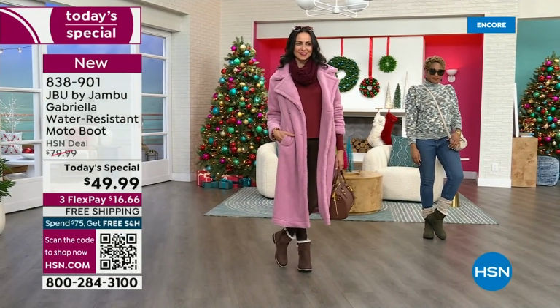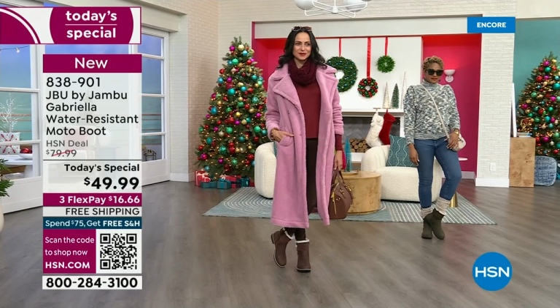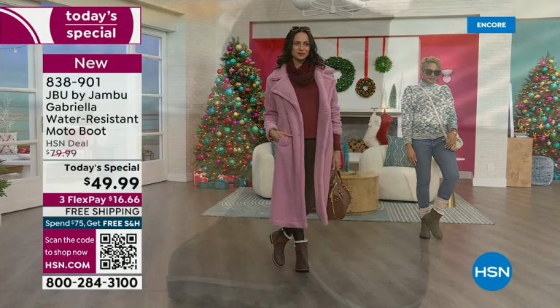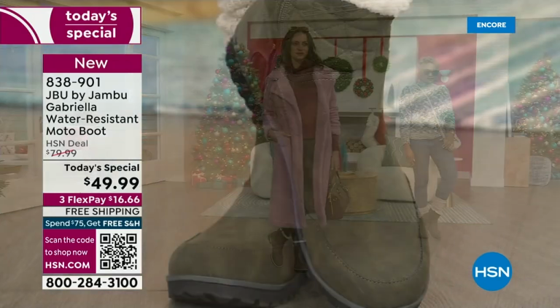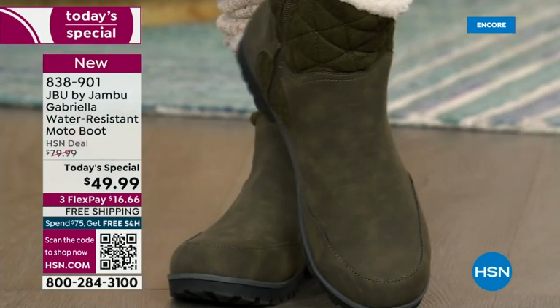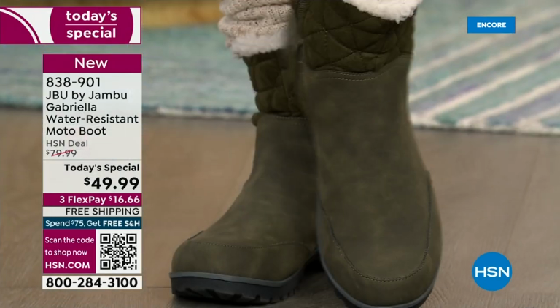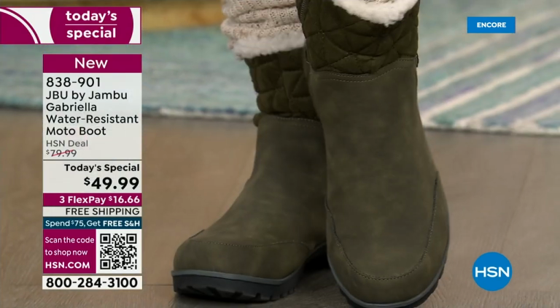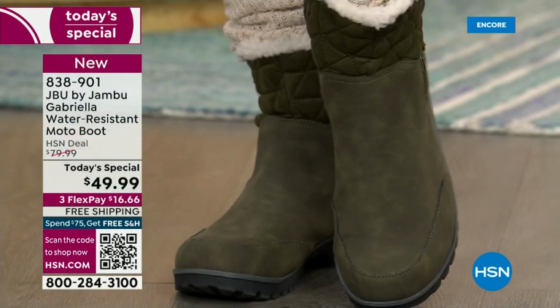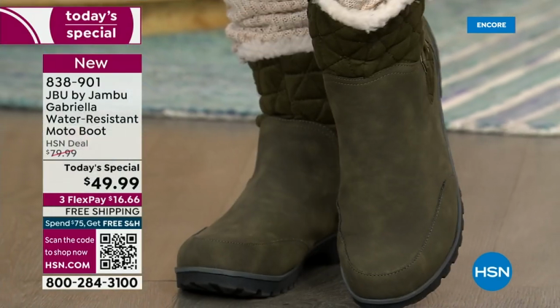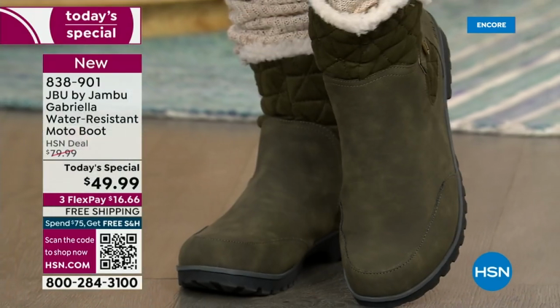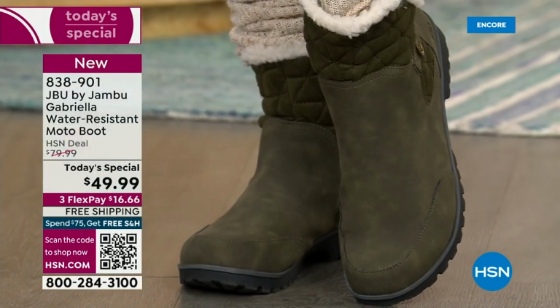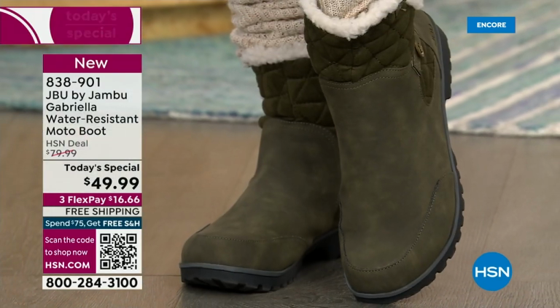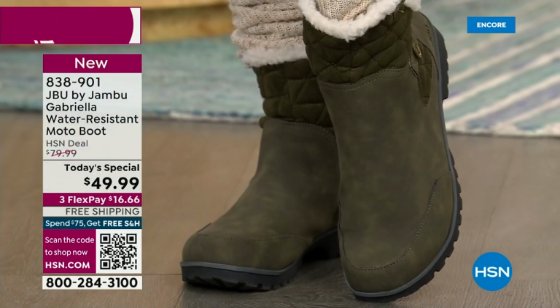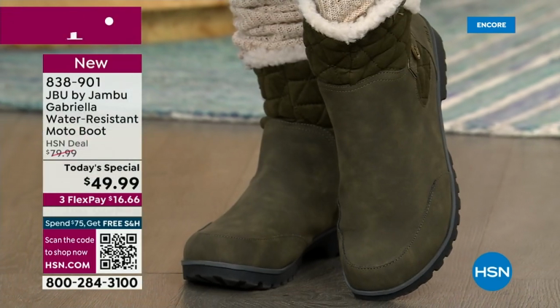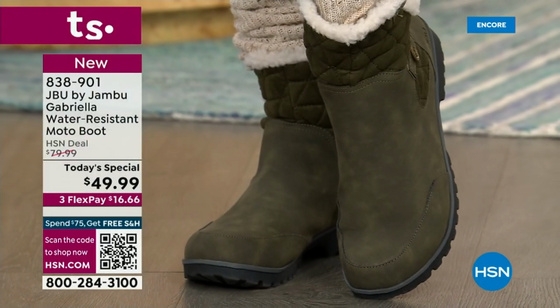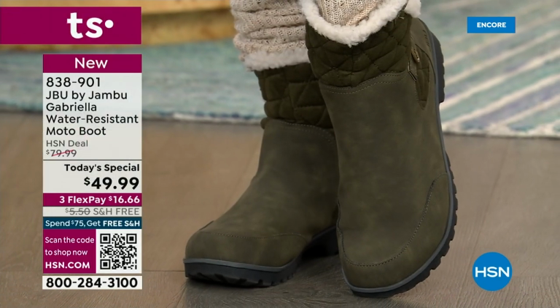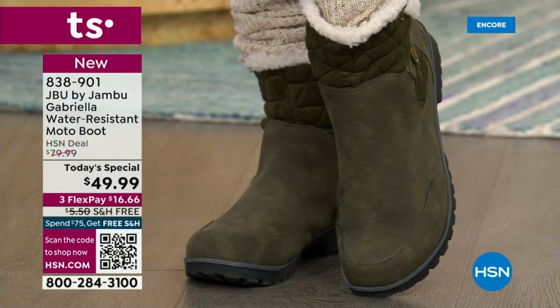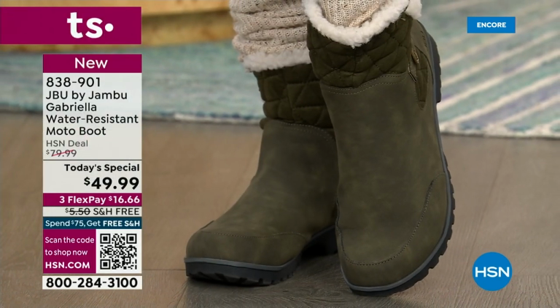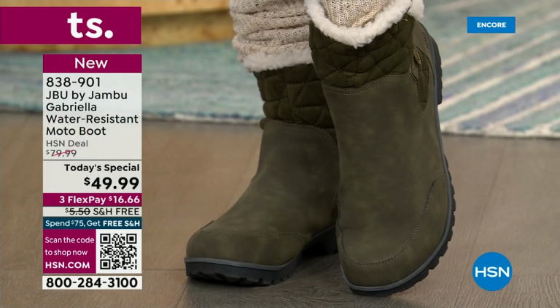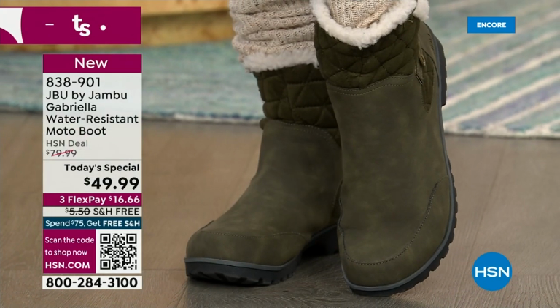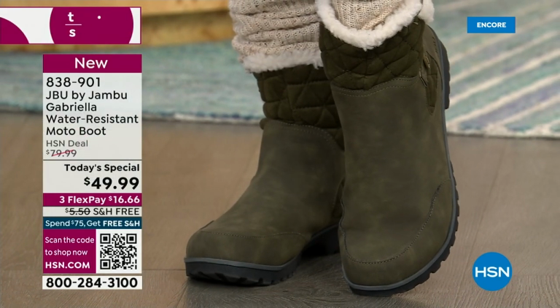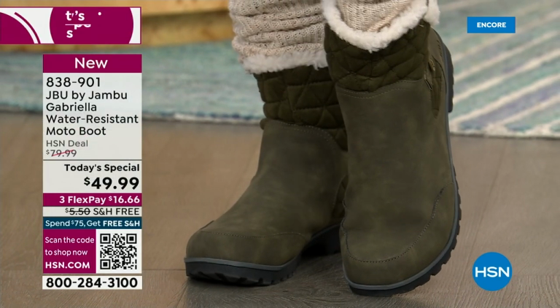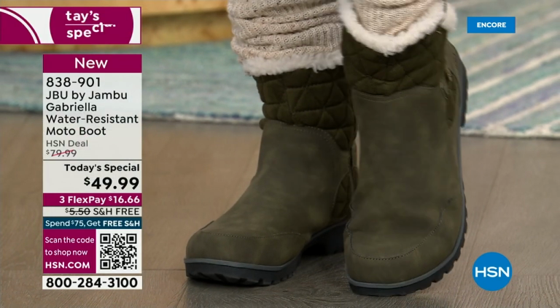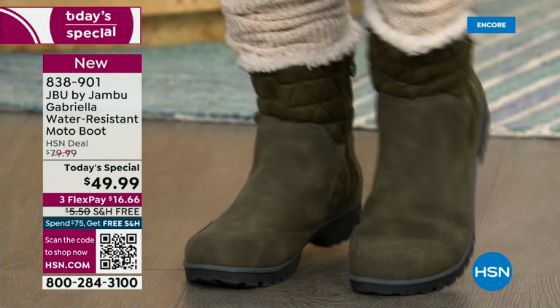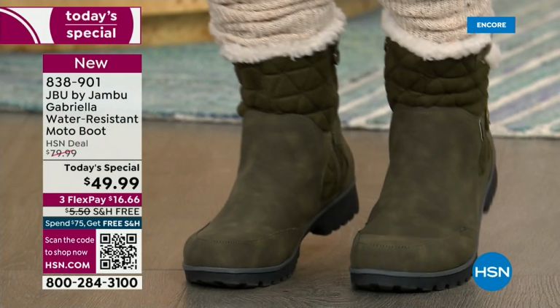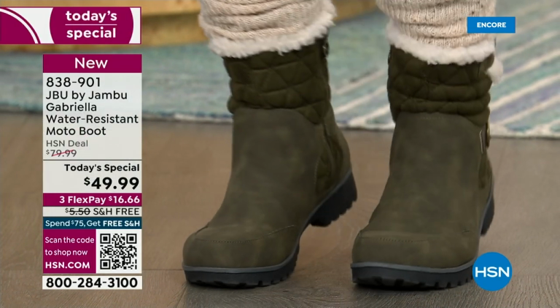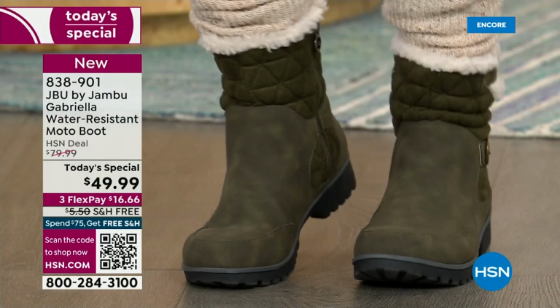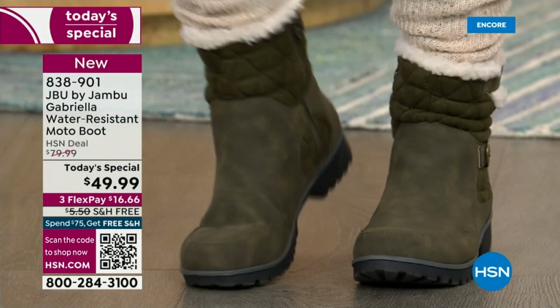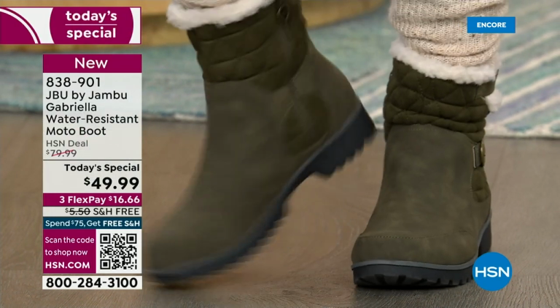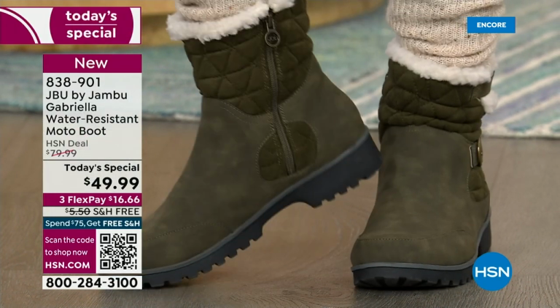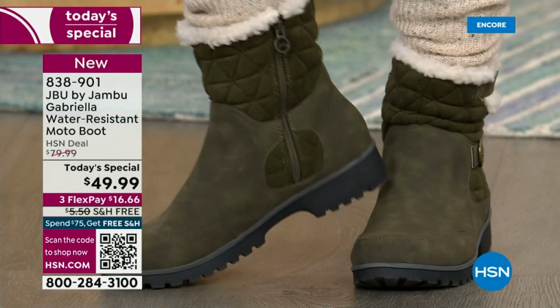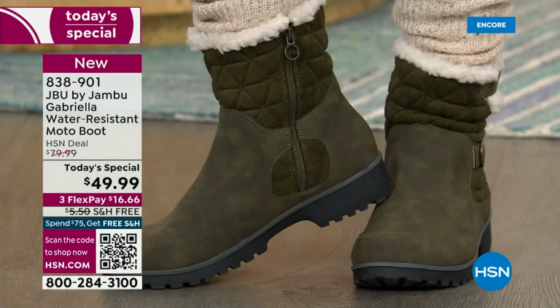Wear it with your skirts, wear it with your tights — you're going to see how cute it all pulls together.